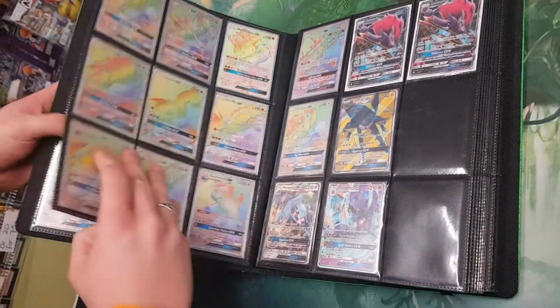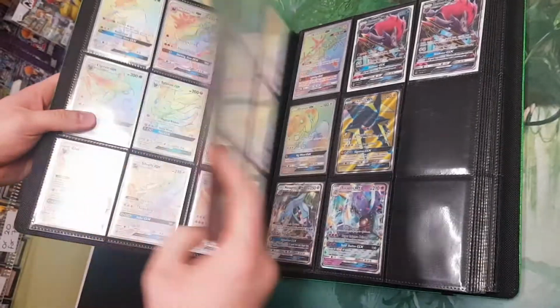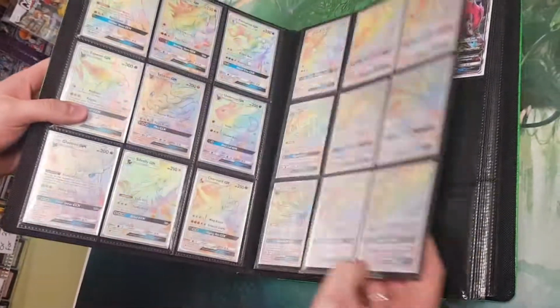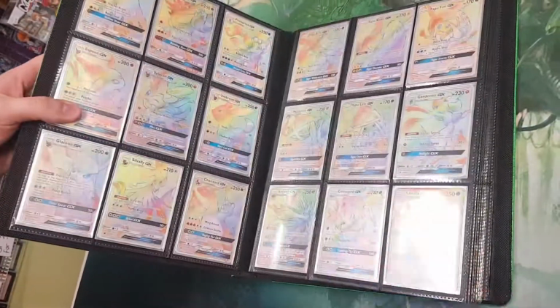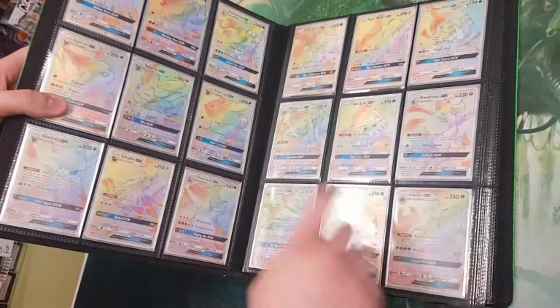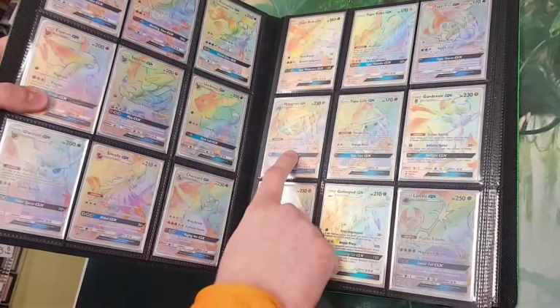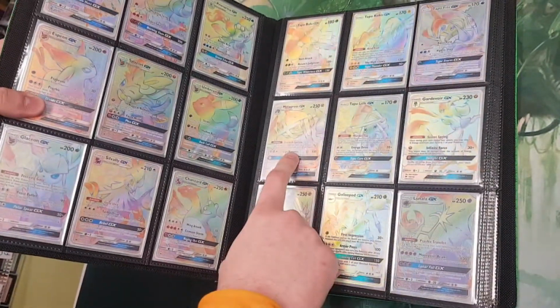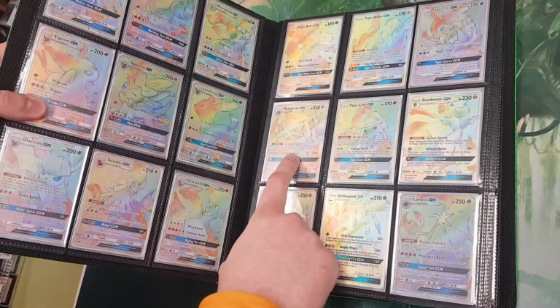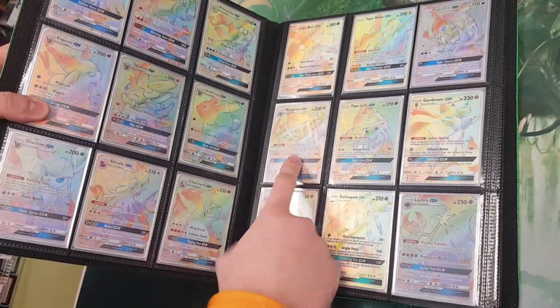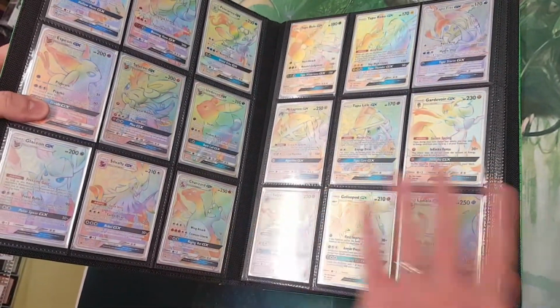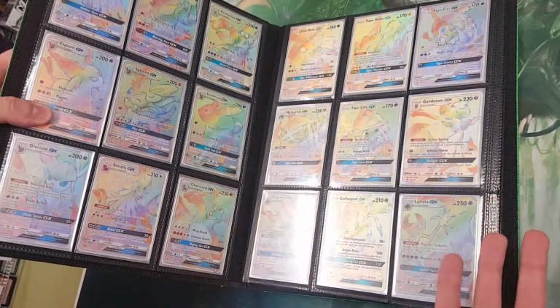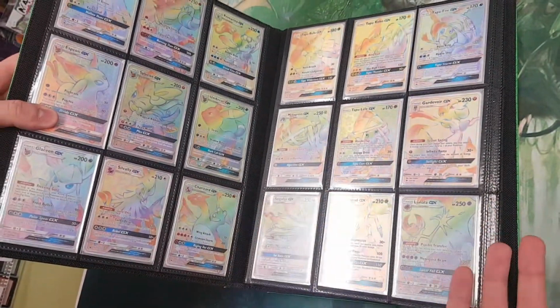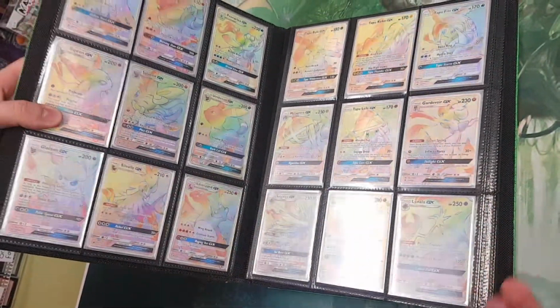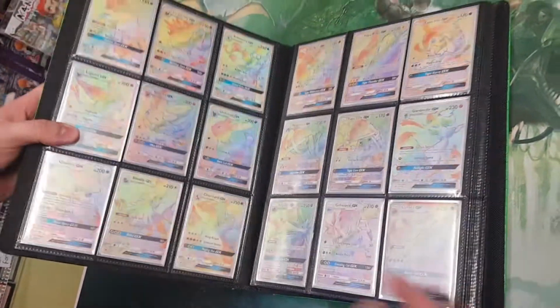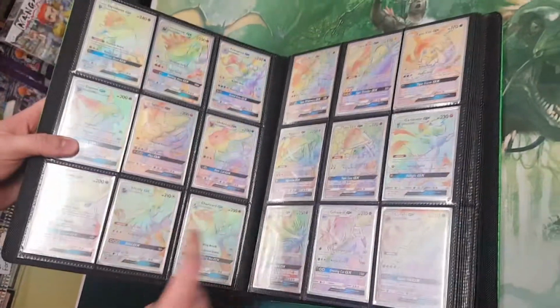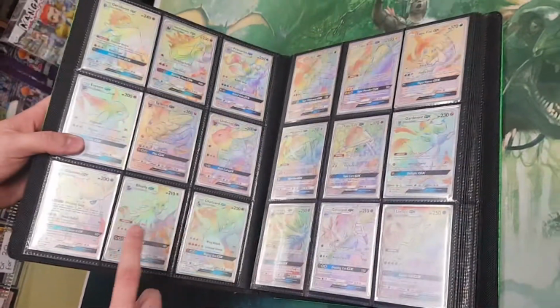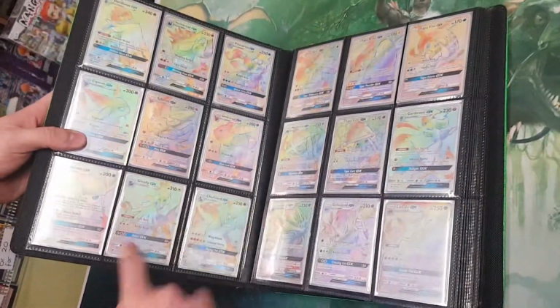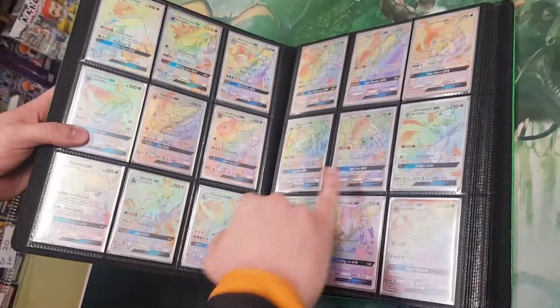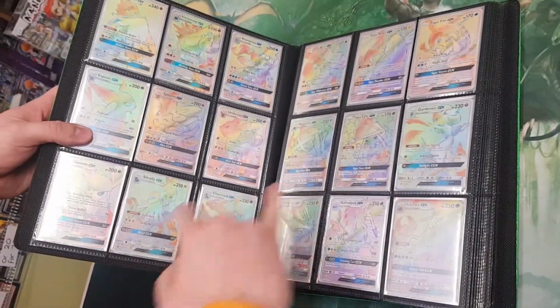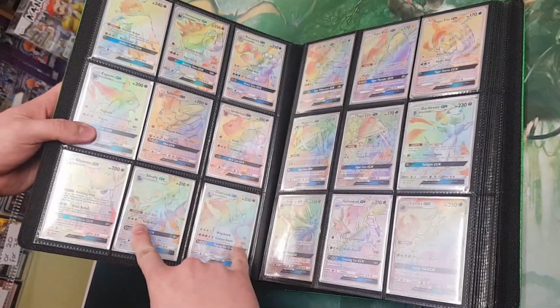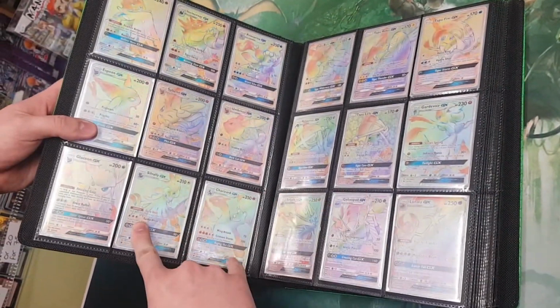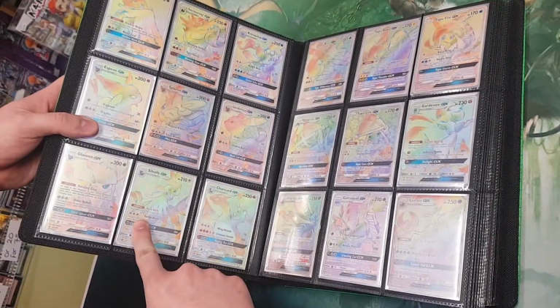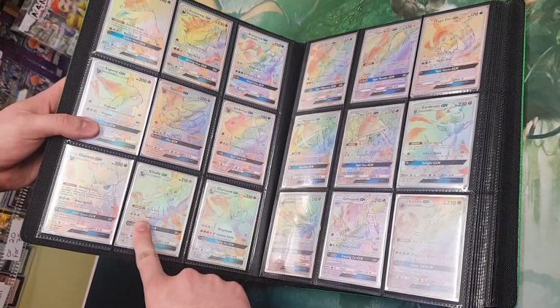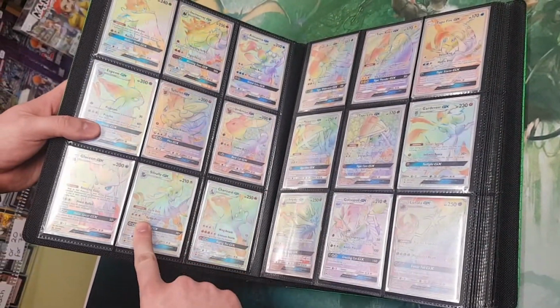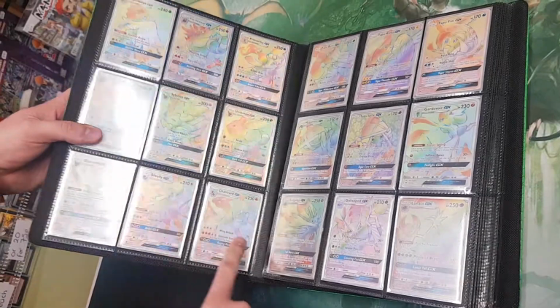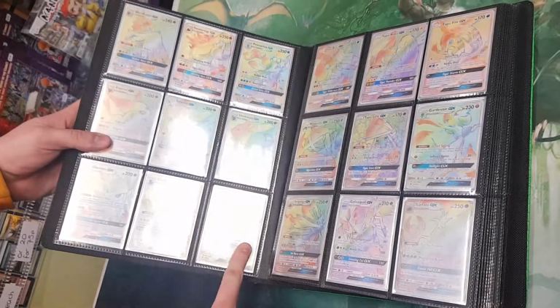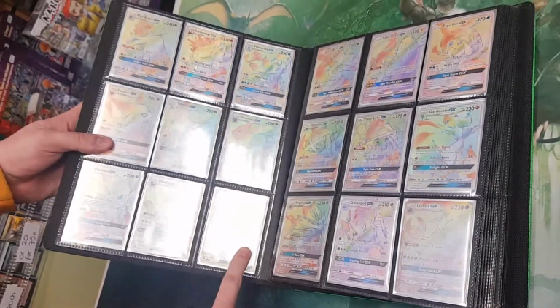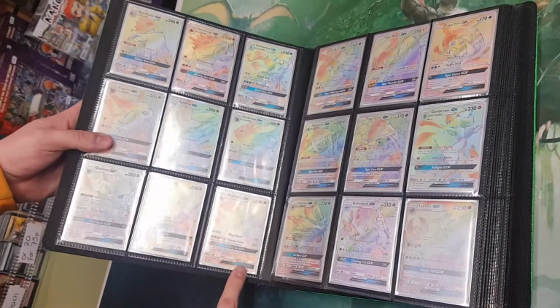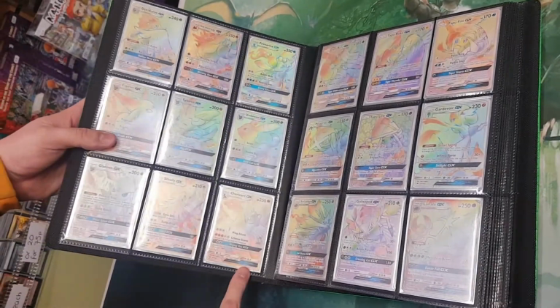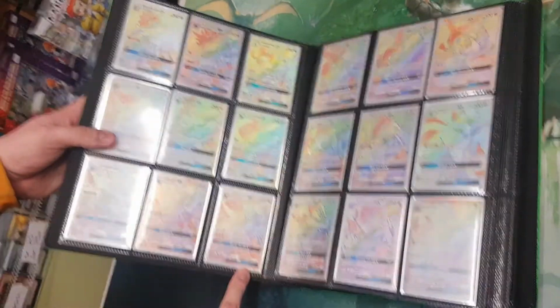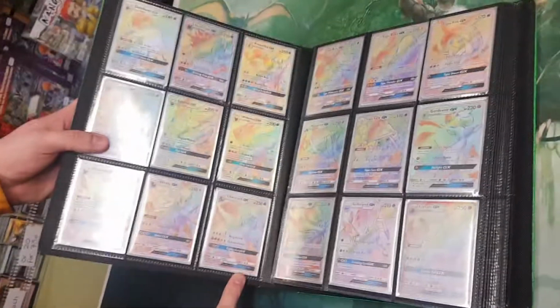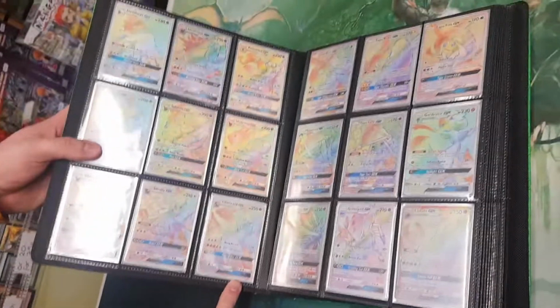My personal favourite is definitely Metagross, because he's my favourite Pokemon. Then probably Lele and Silverly. And then you've also got Chari down there.